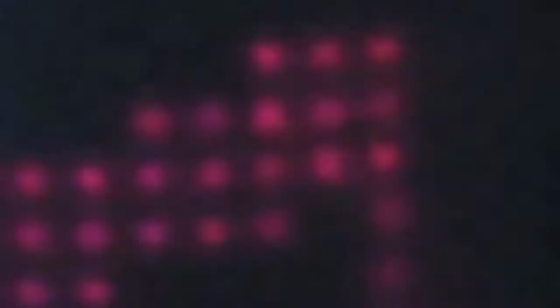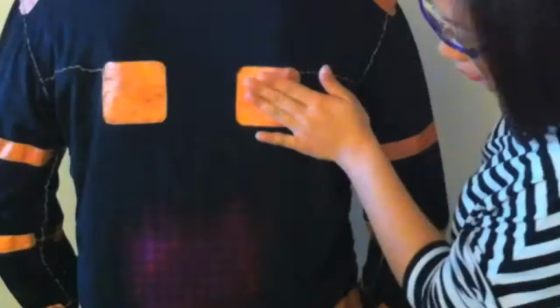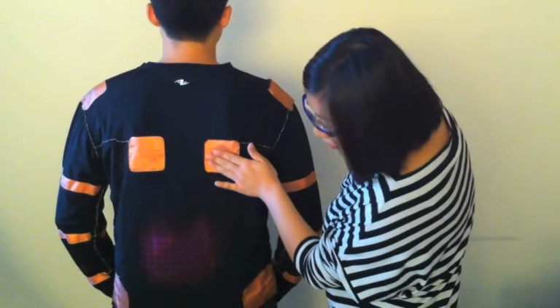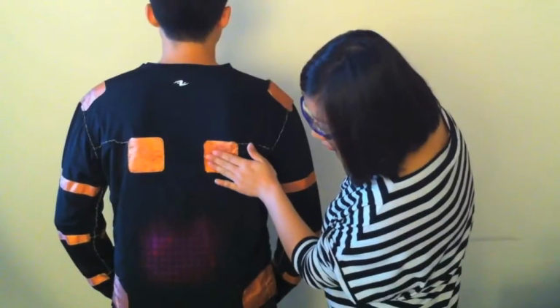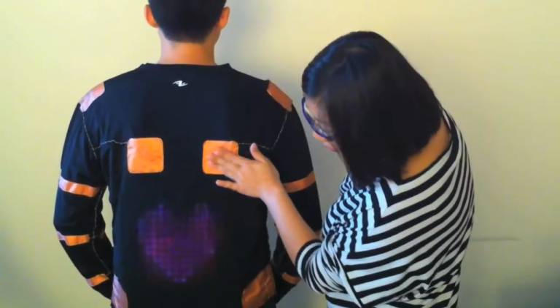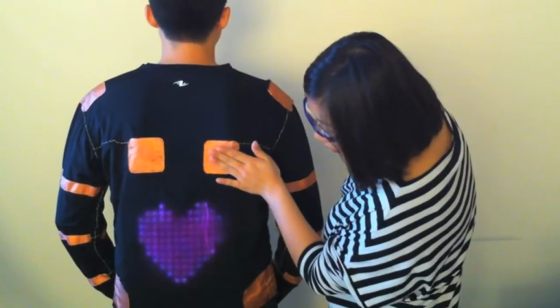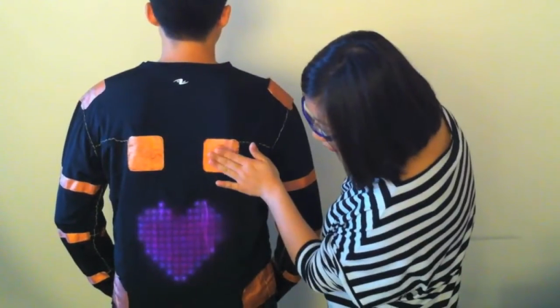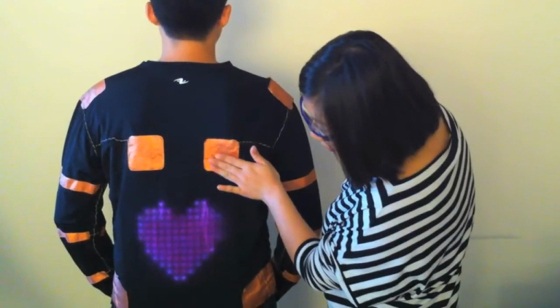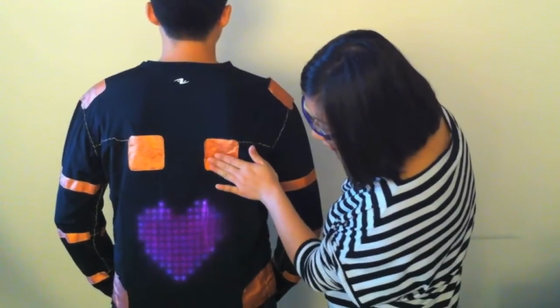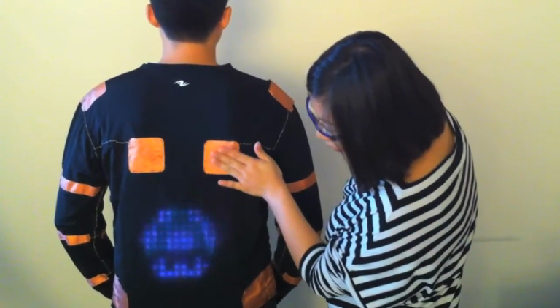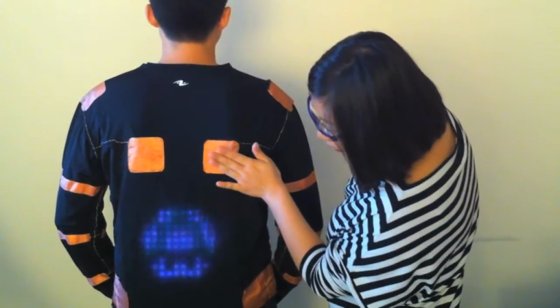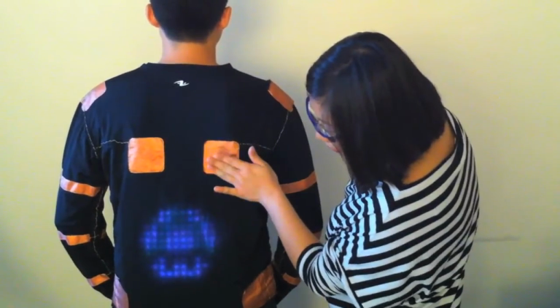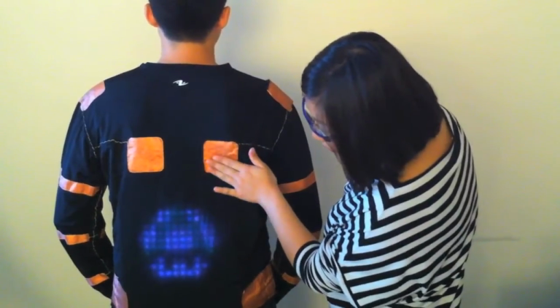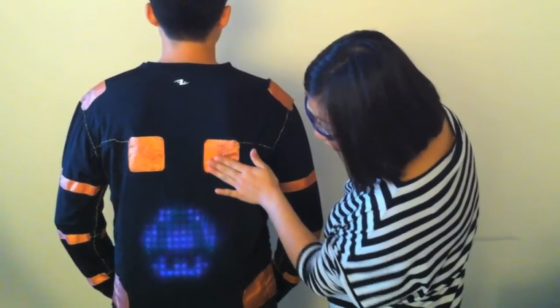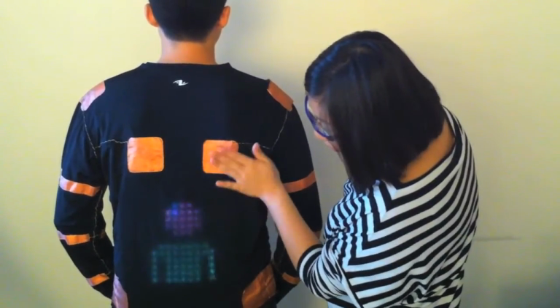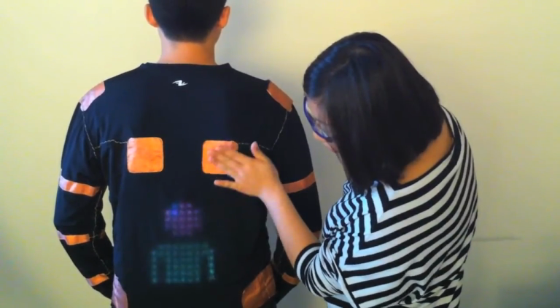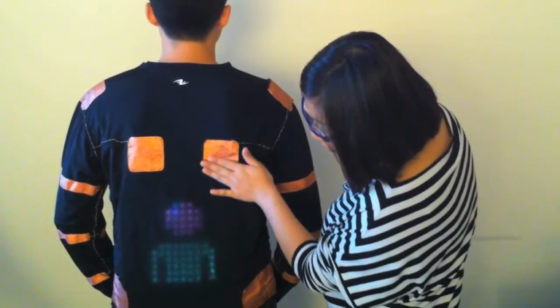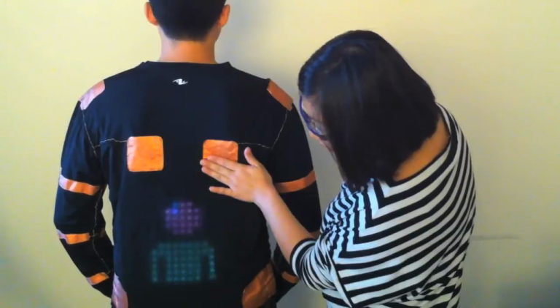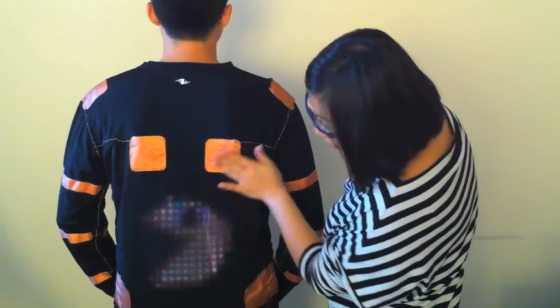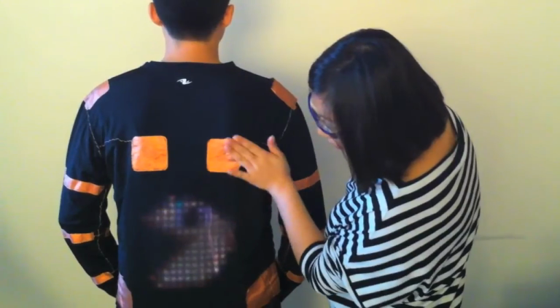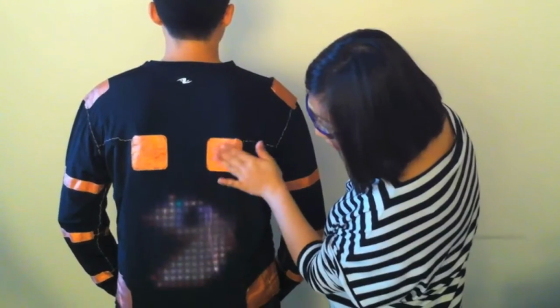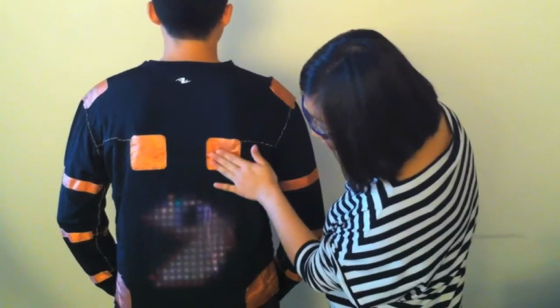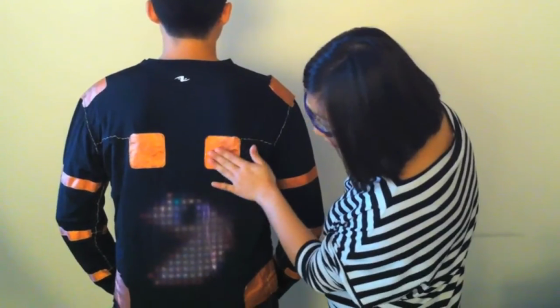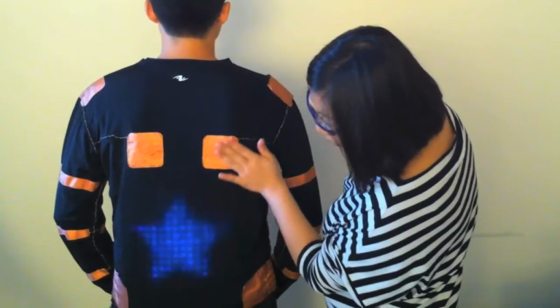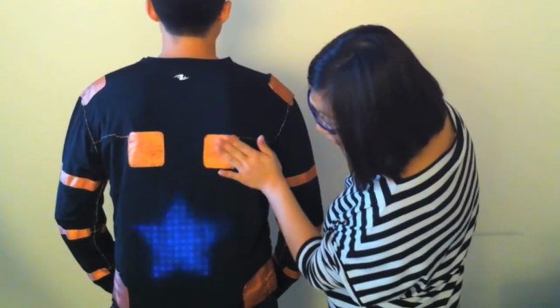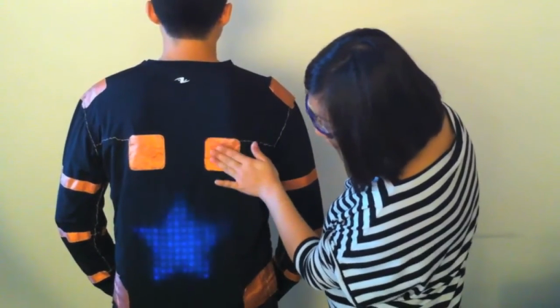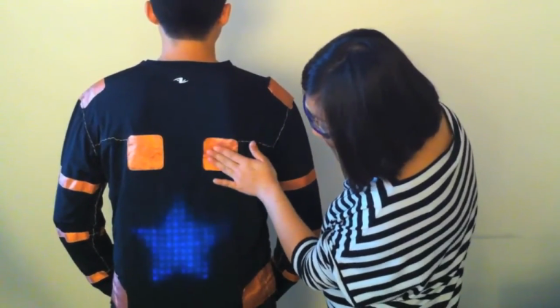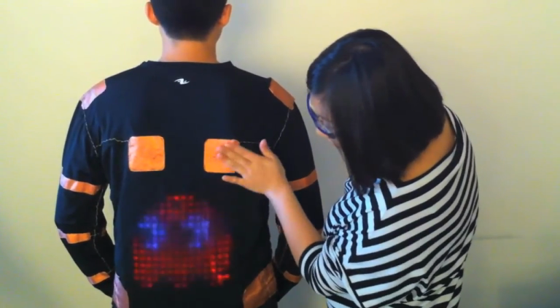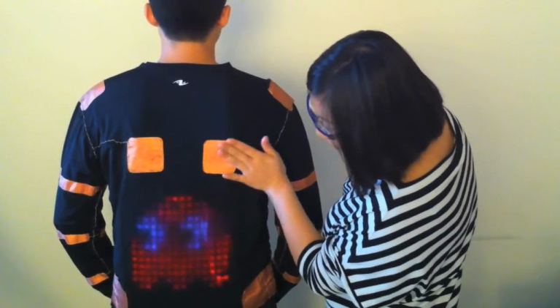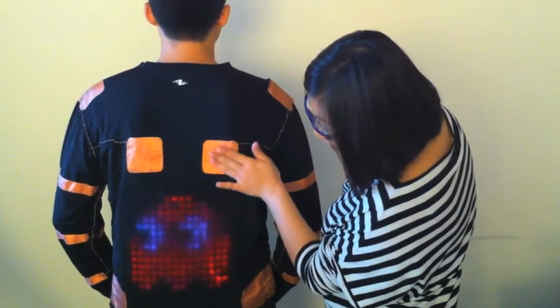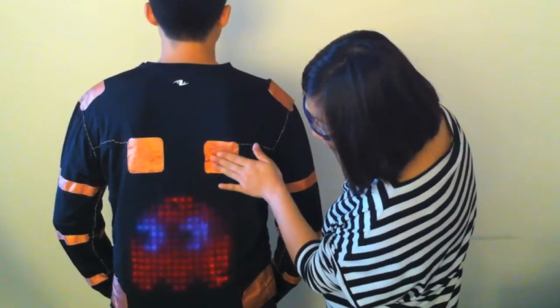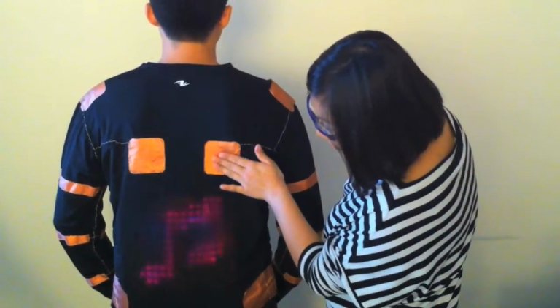The toucher was then asked to perform the same touch task of locating an image on all the touch sensors on the back of the shirt.